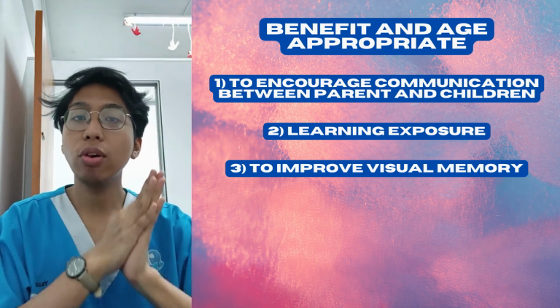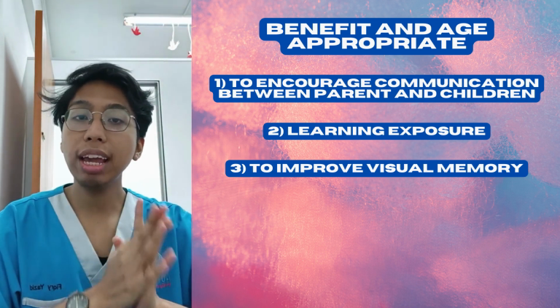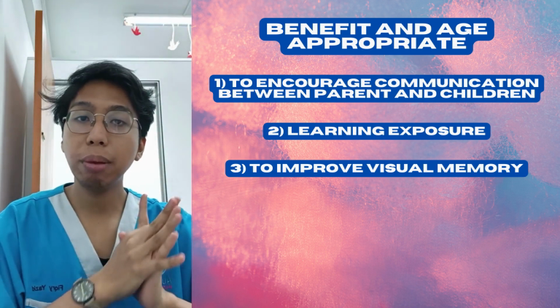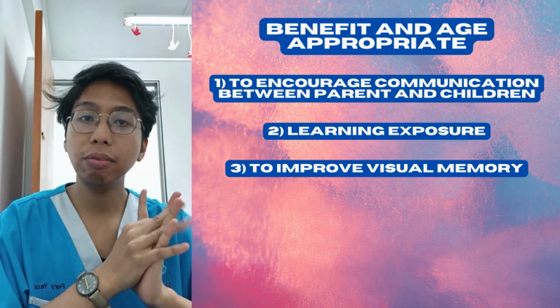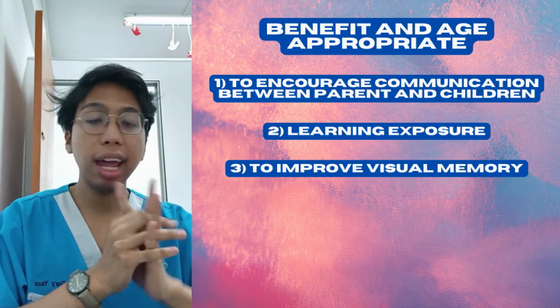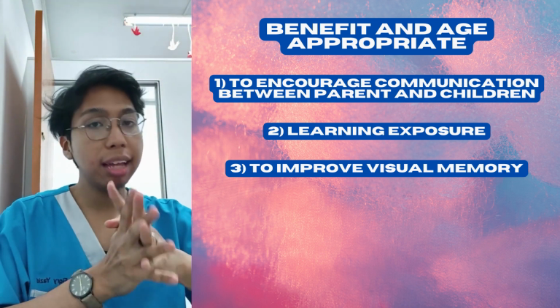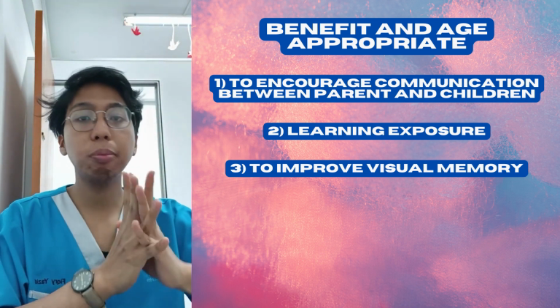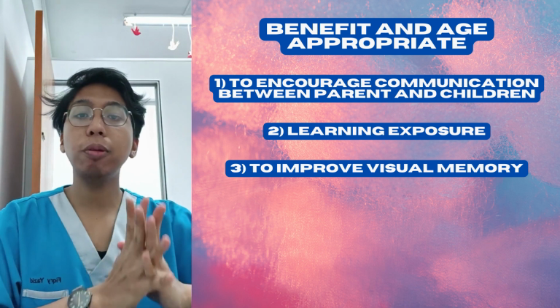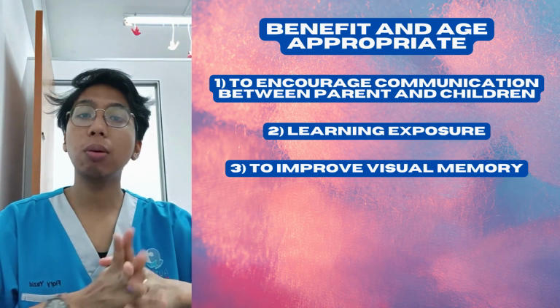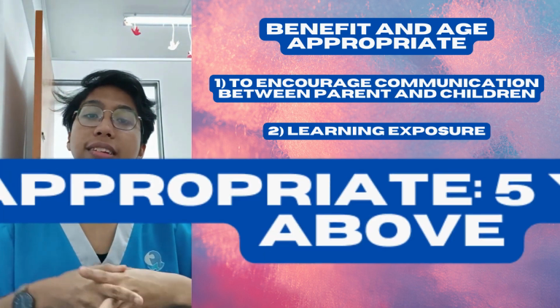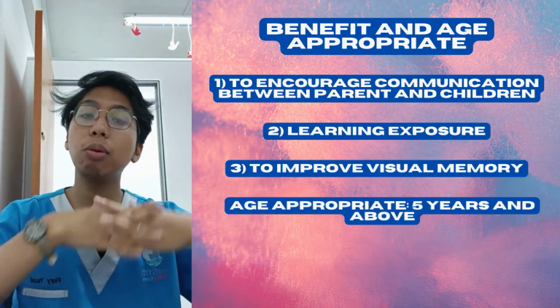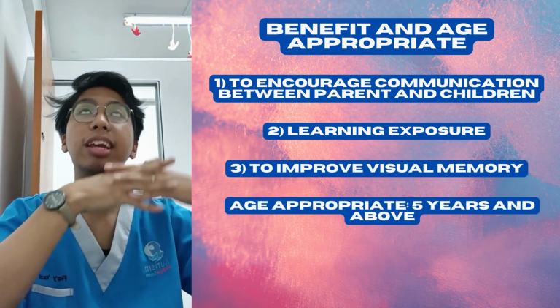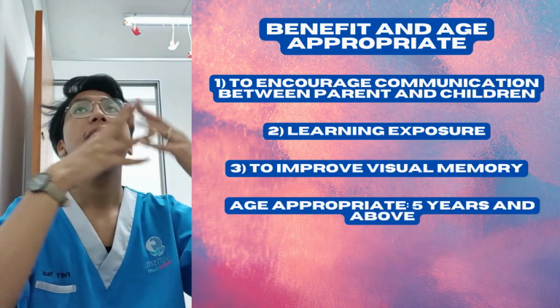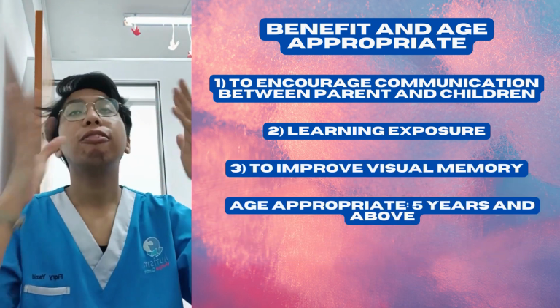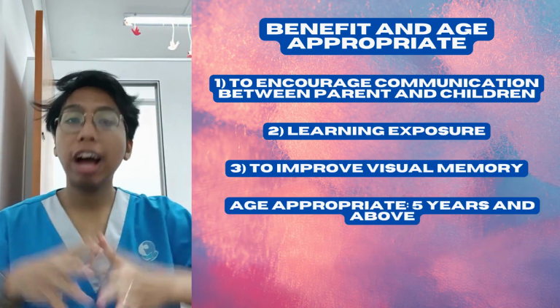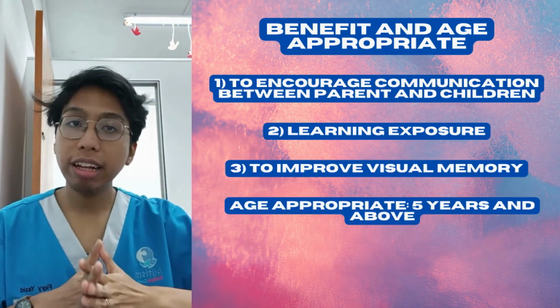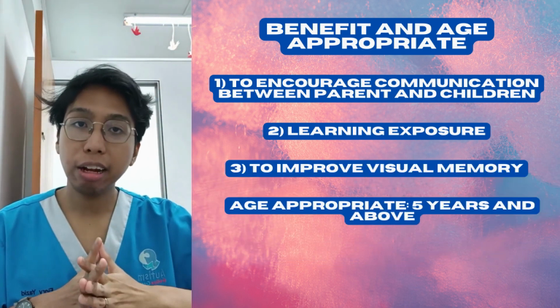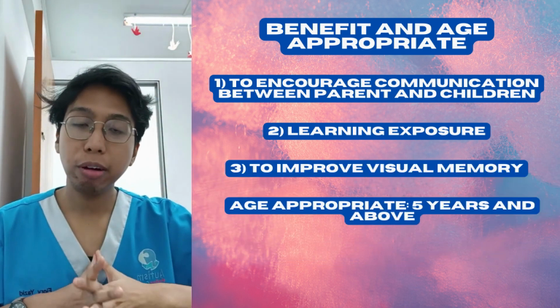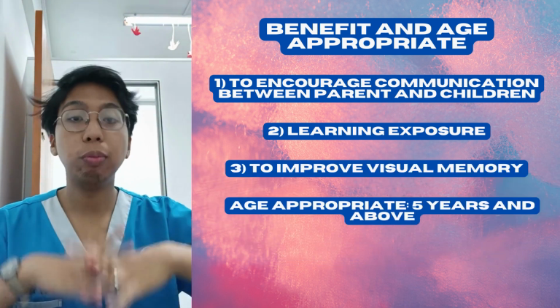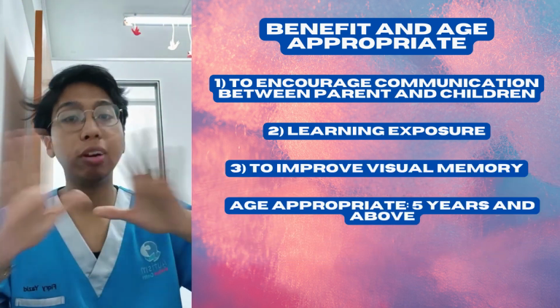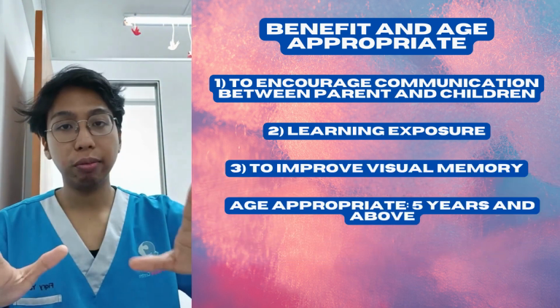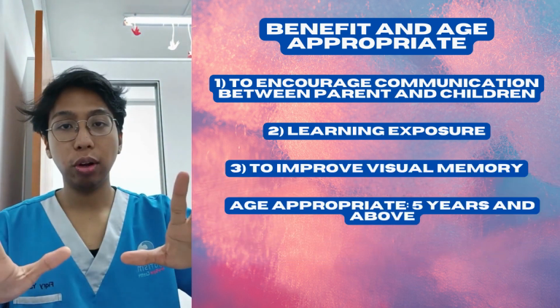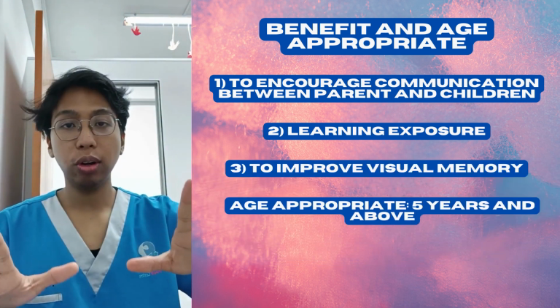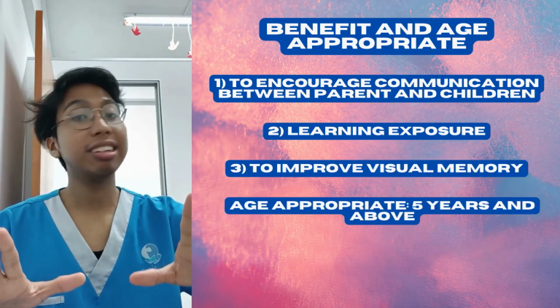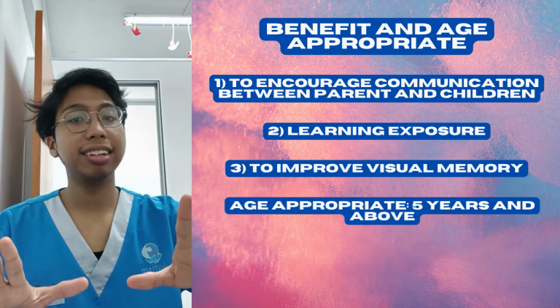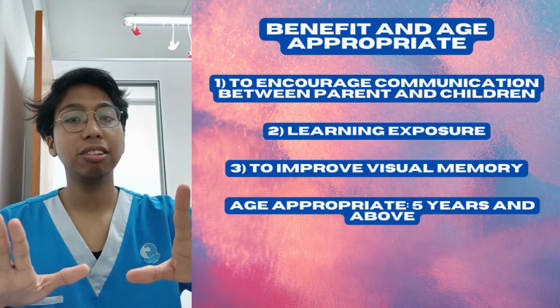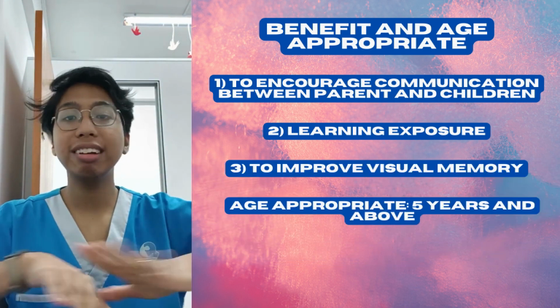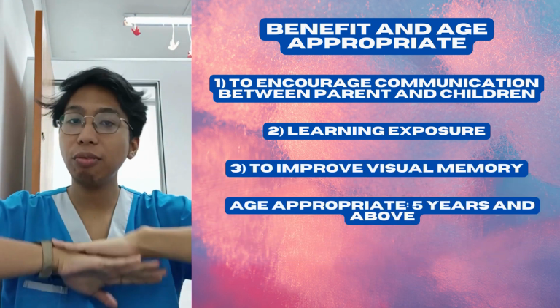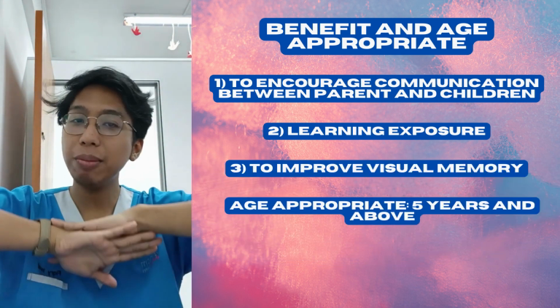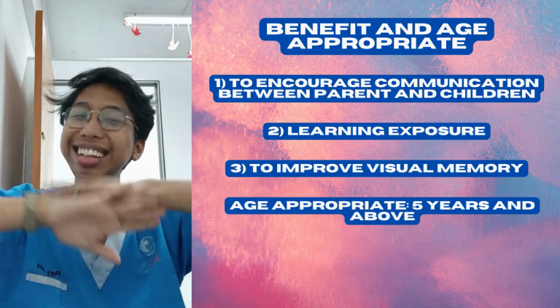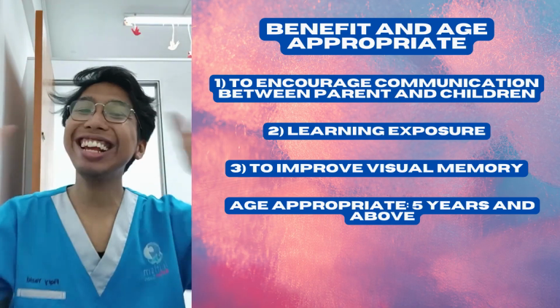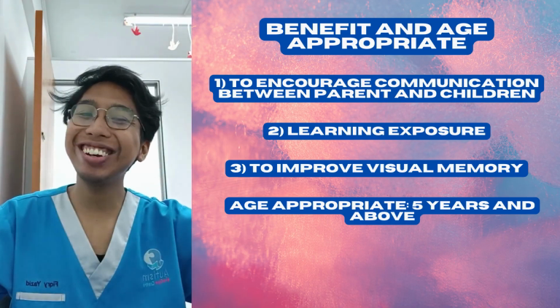For age appropriateness, I would say five years and above will be great for your children. So that's all from me. Thank you.